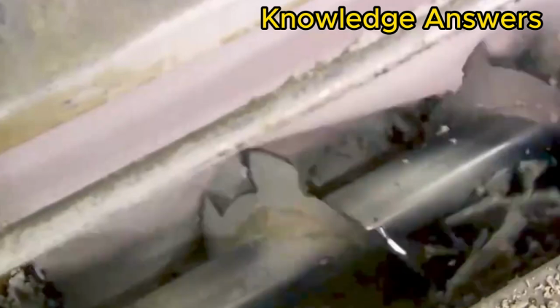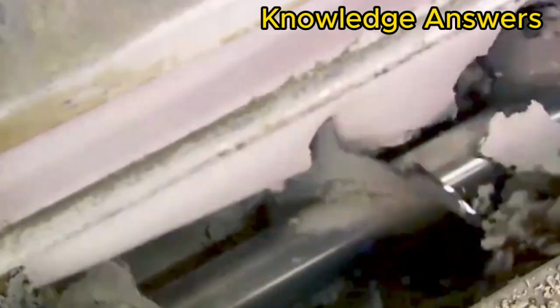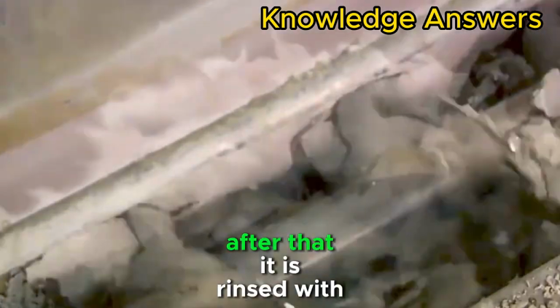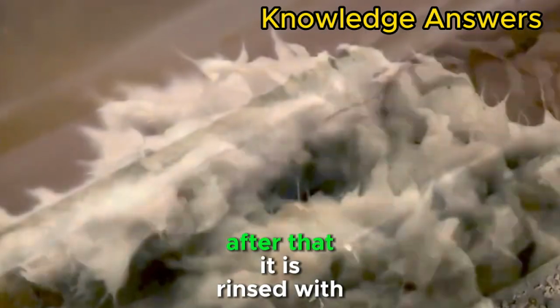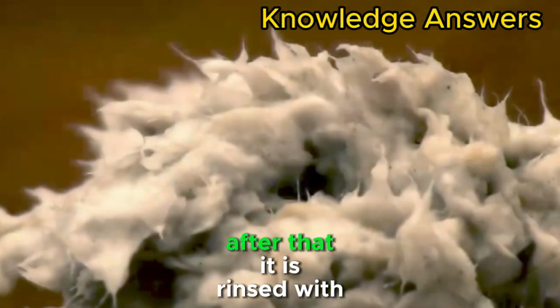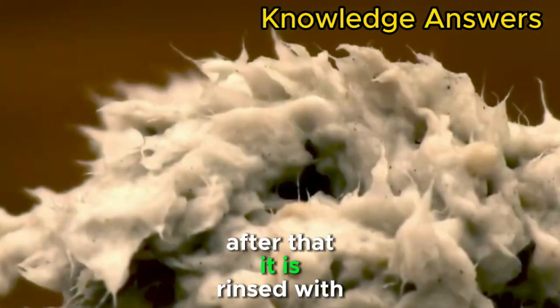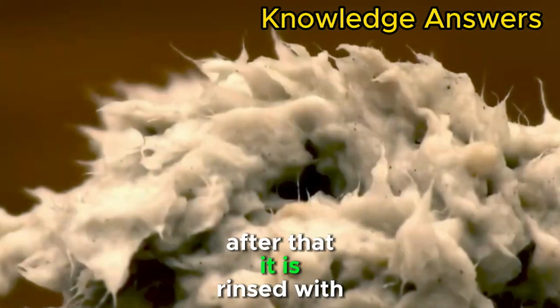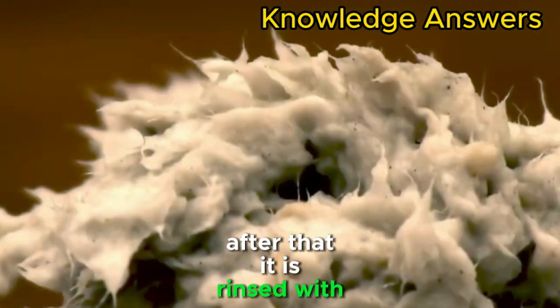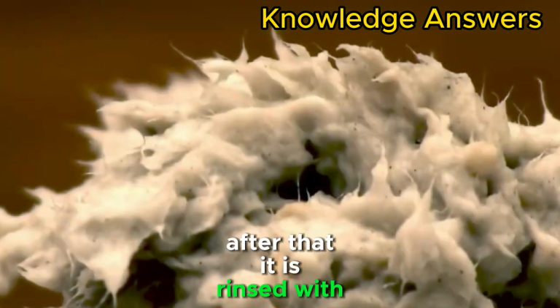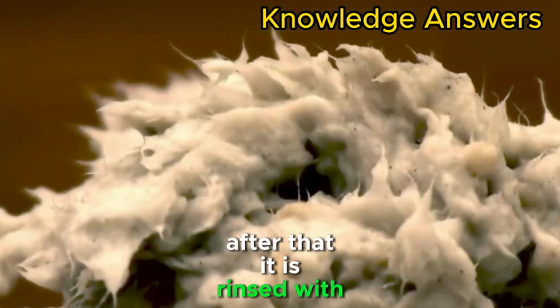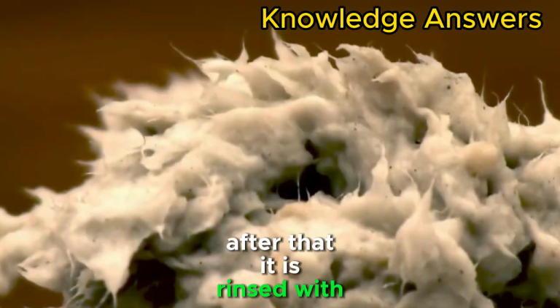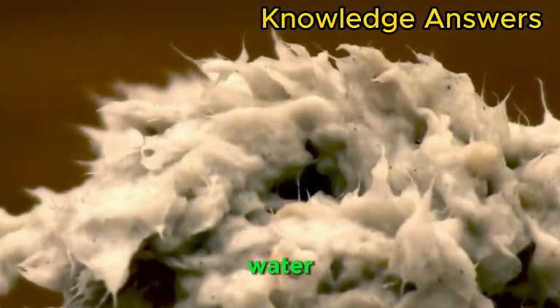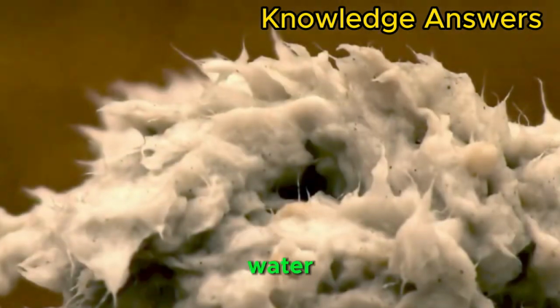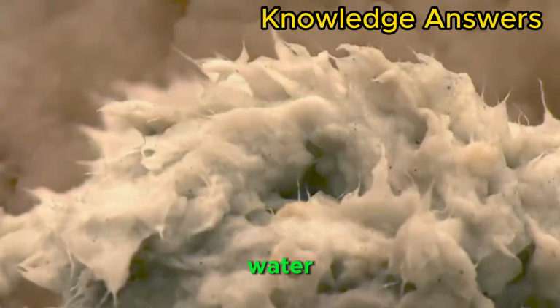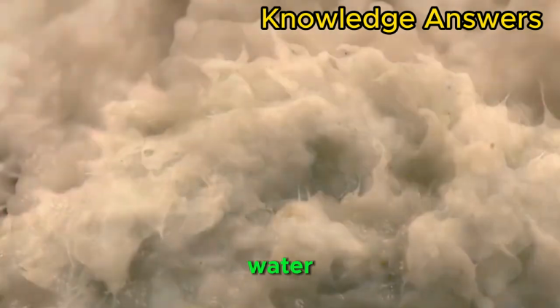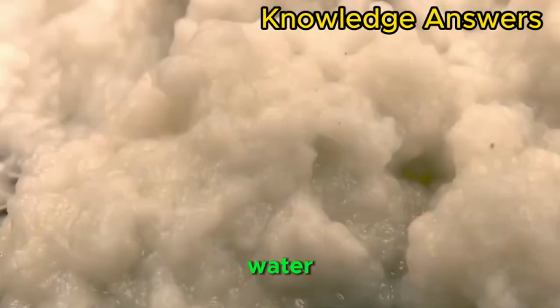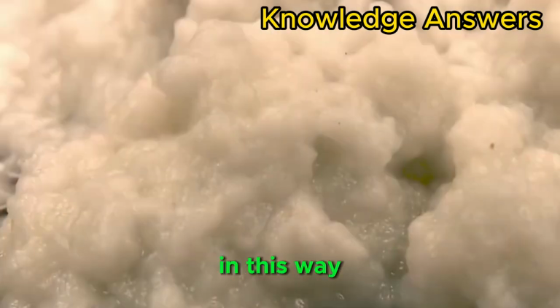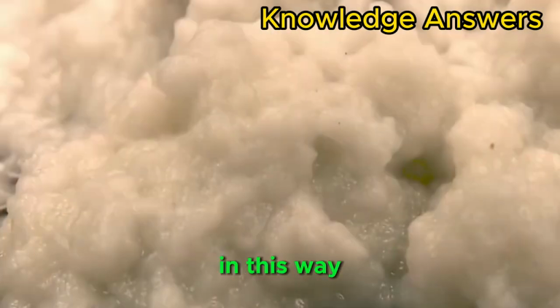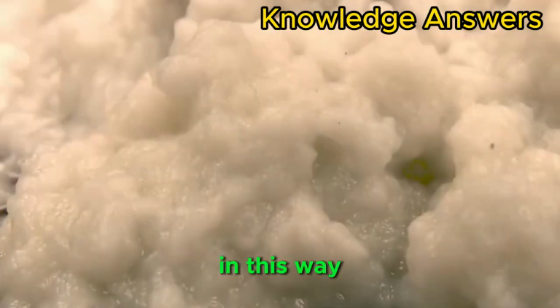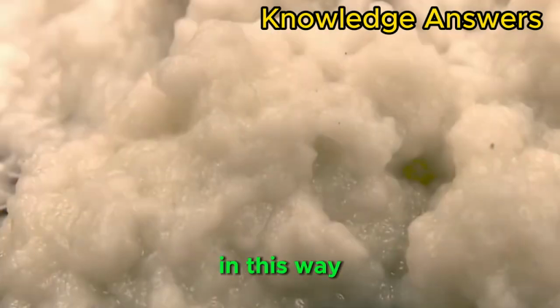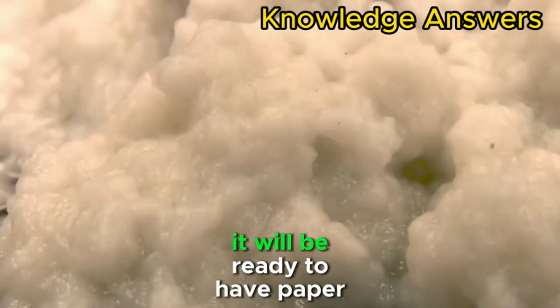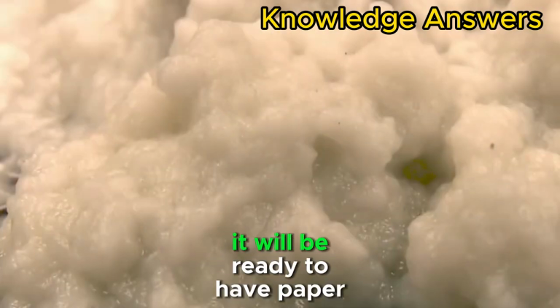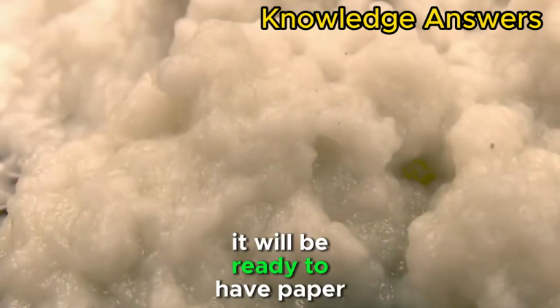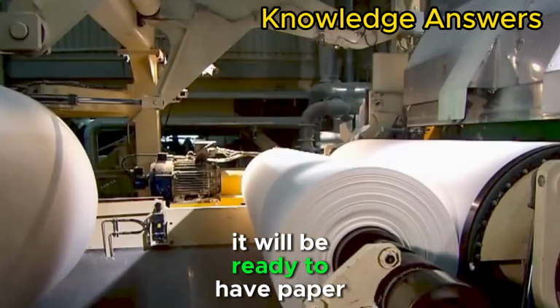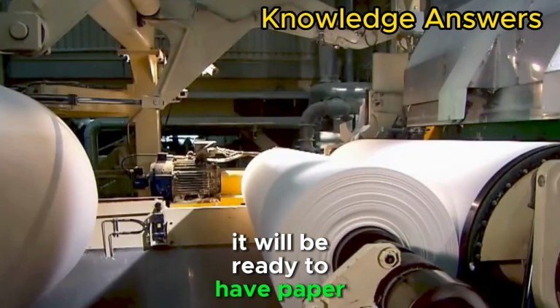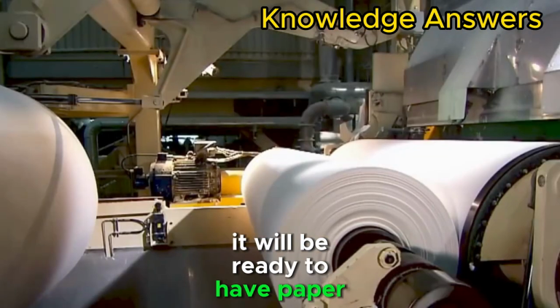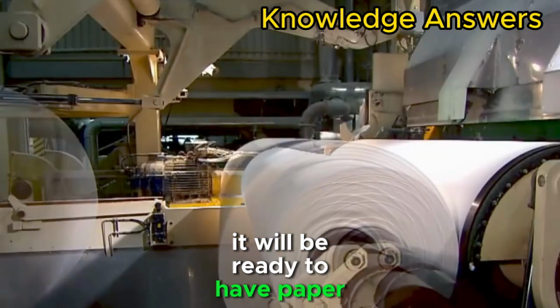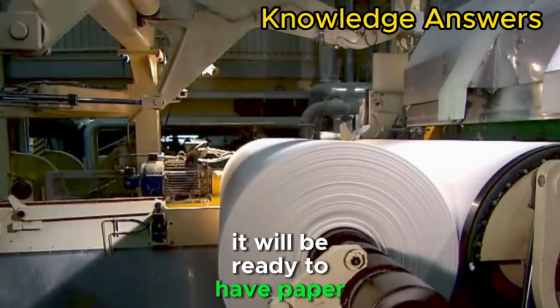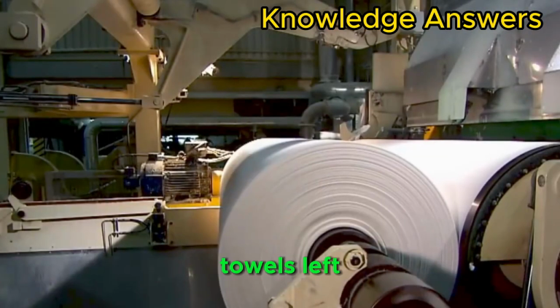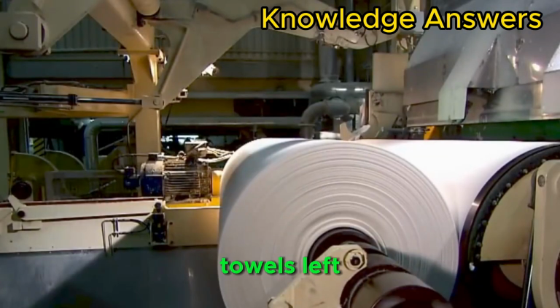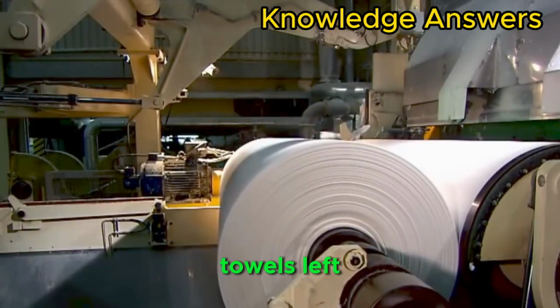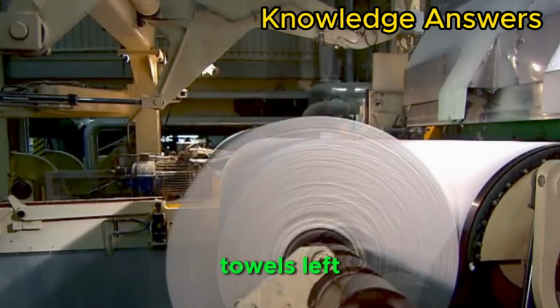The material is then rinsed with water. In this way, it will be ready for paper towels to be made.